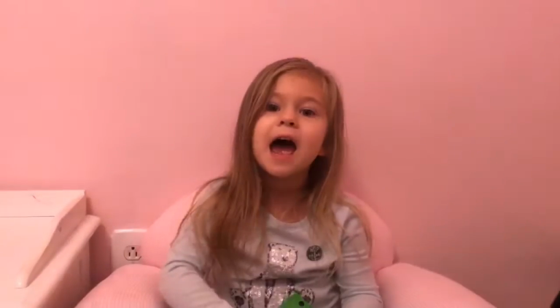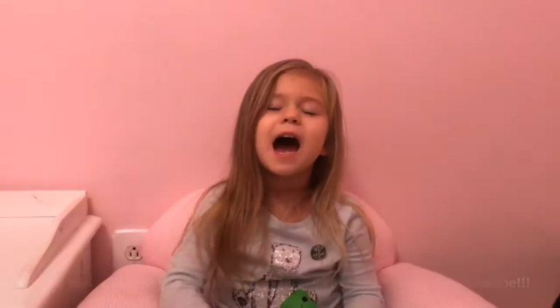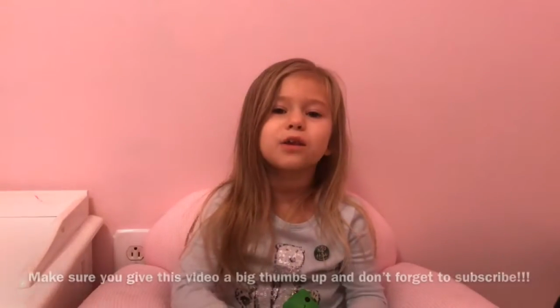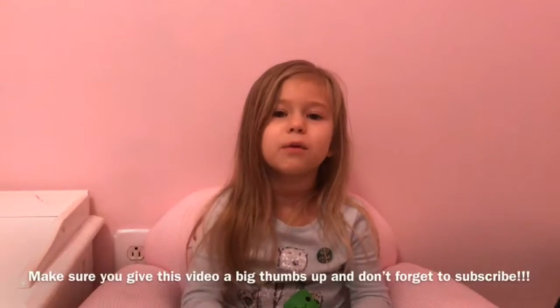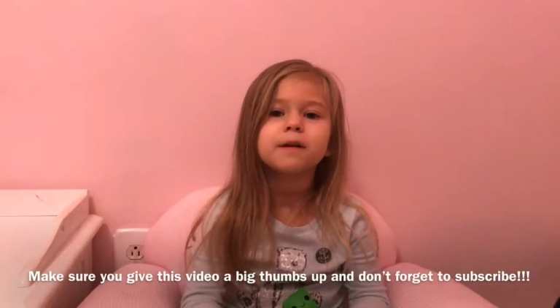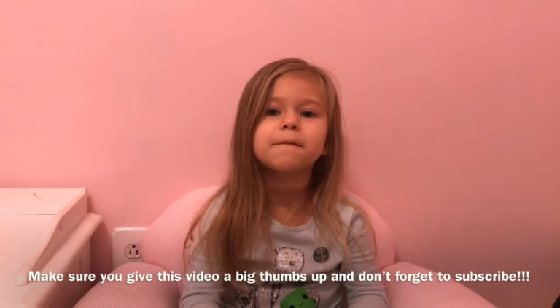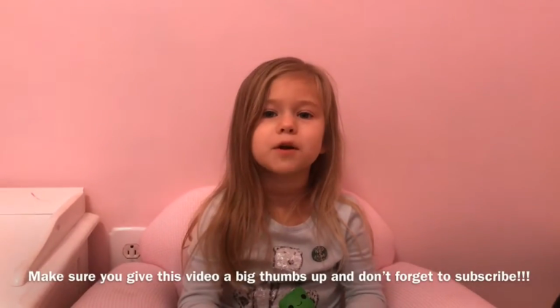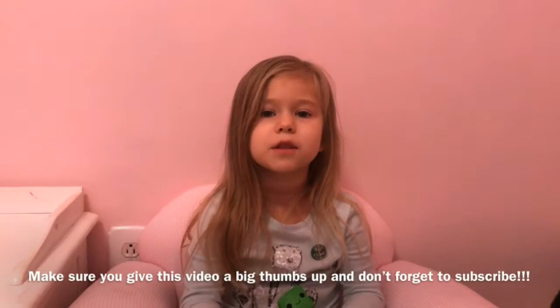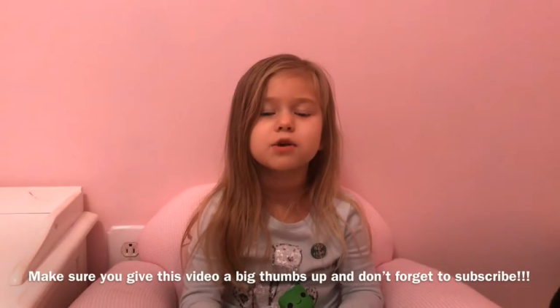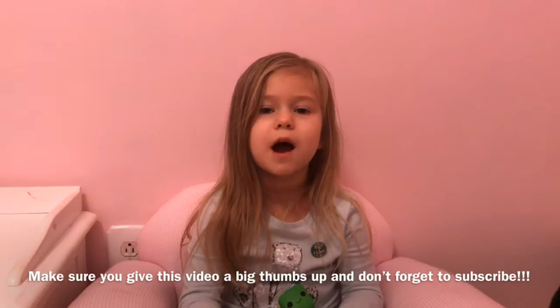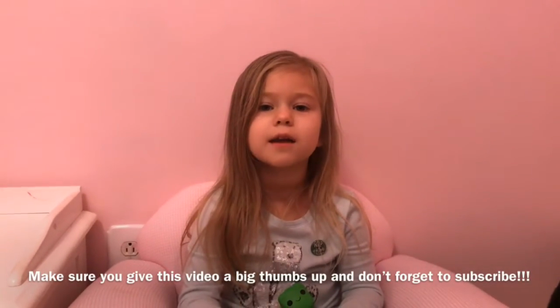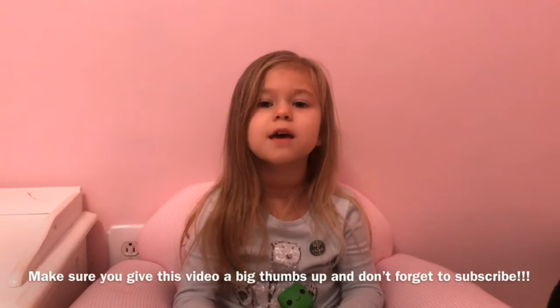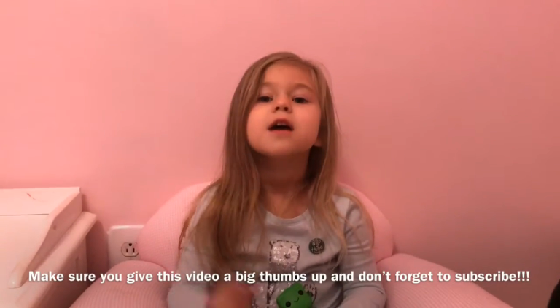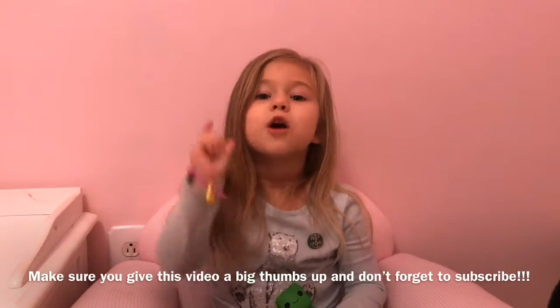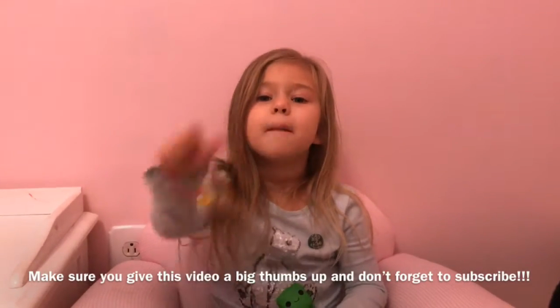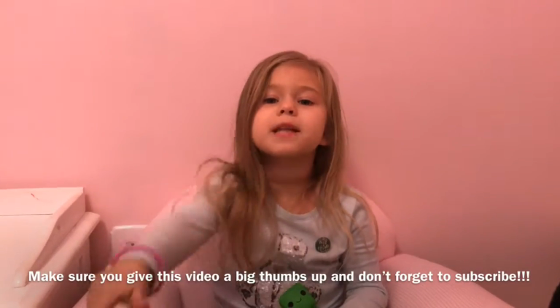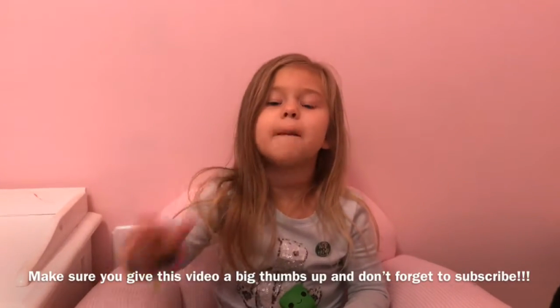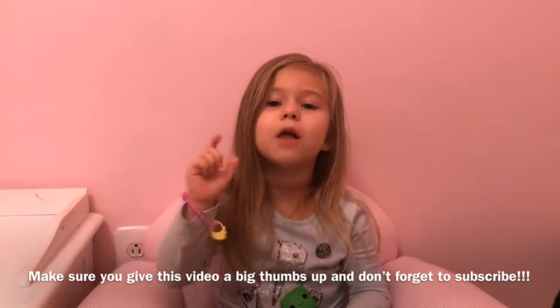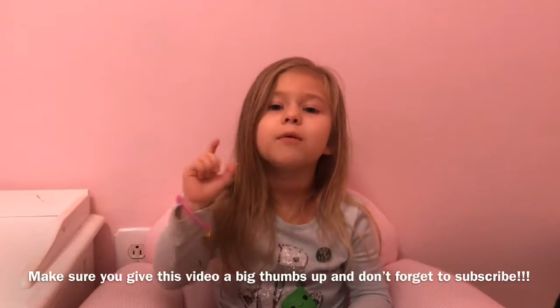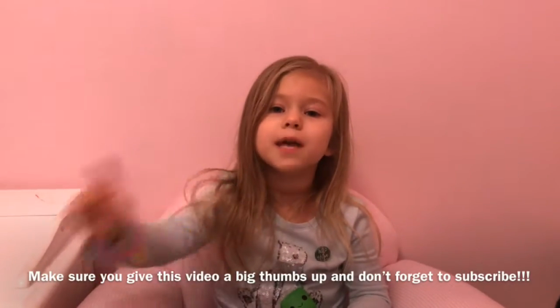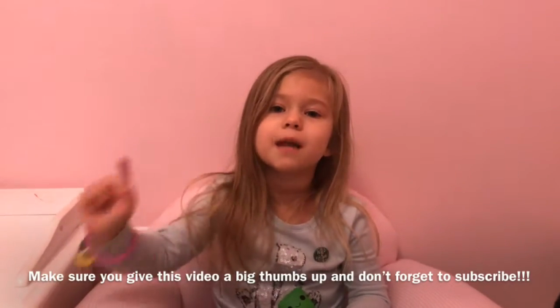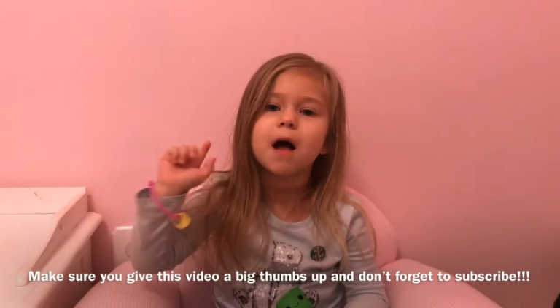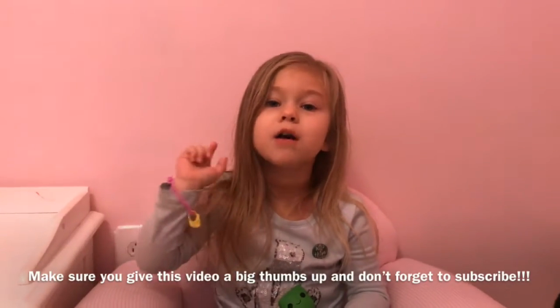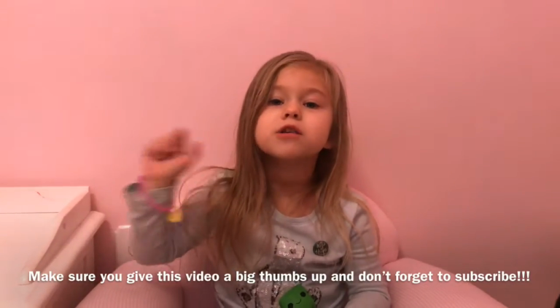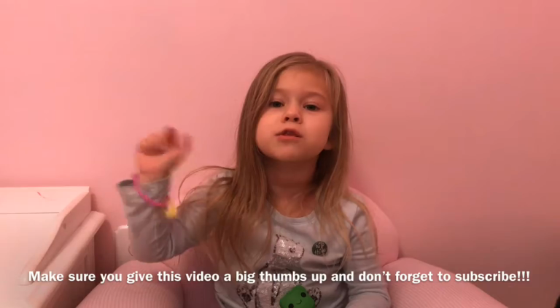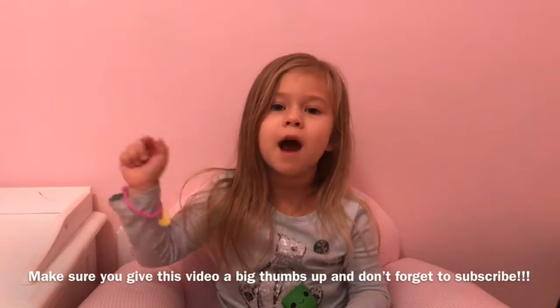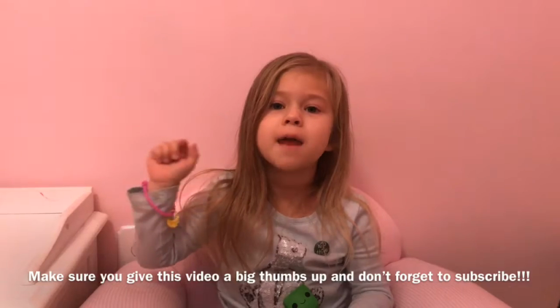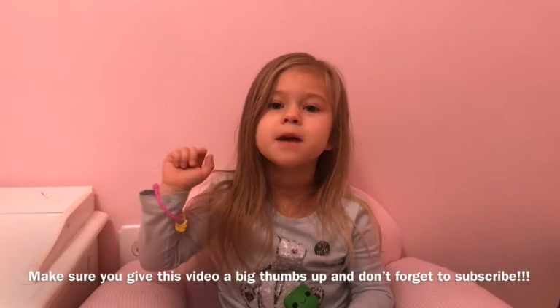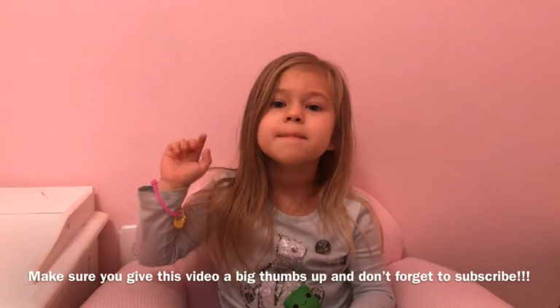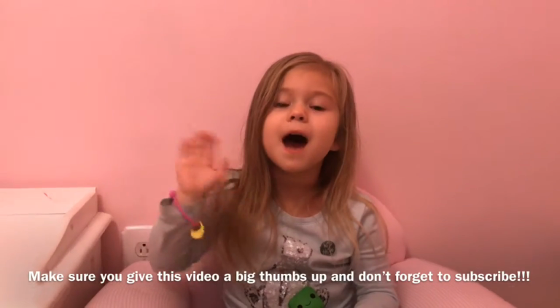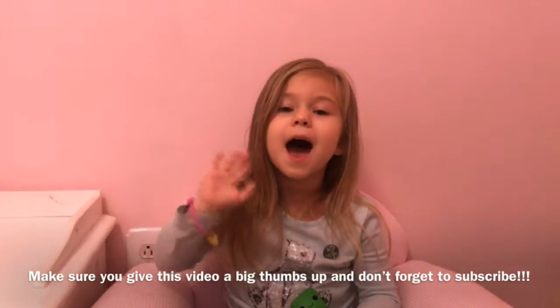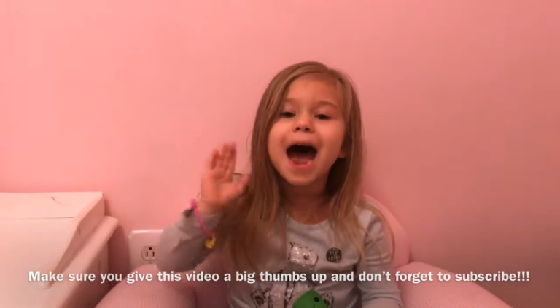I had so much fun with you guys. Comment down below, hit that bell, subscribe. Bye bye!